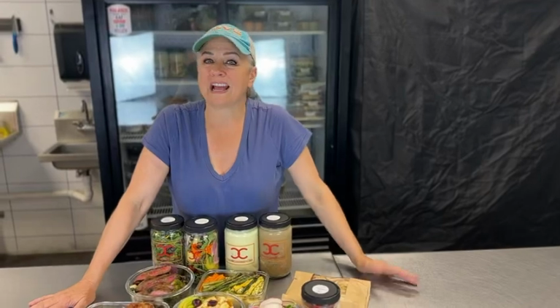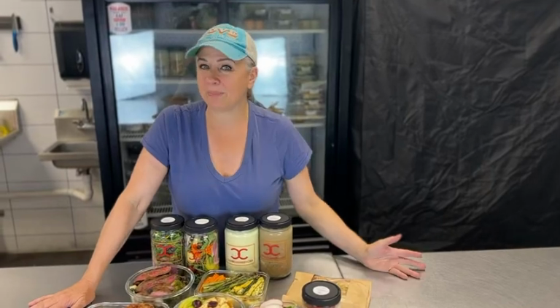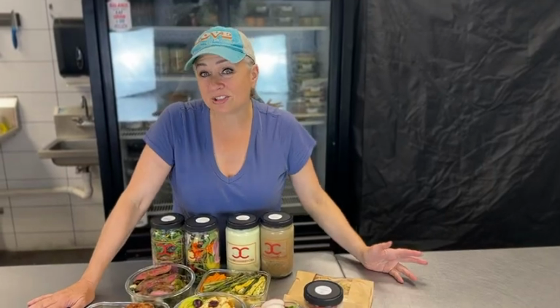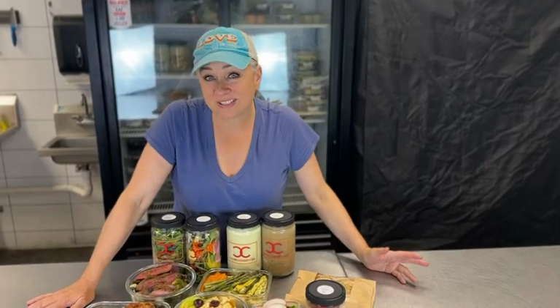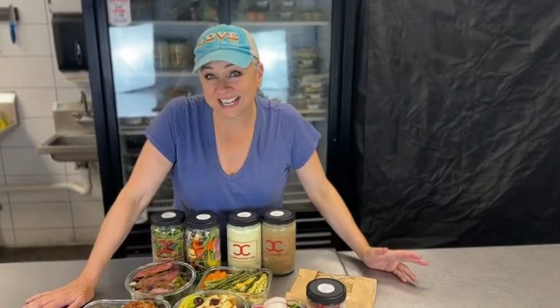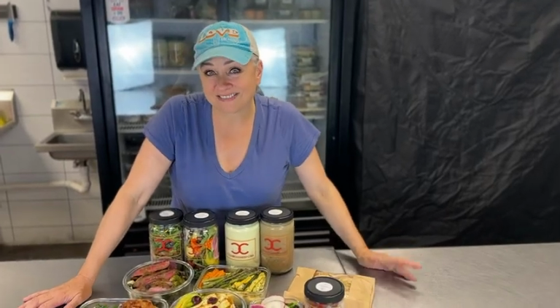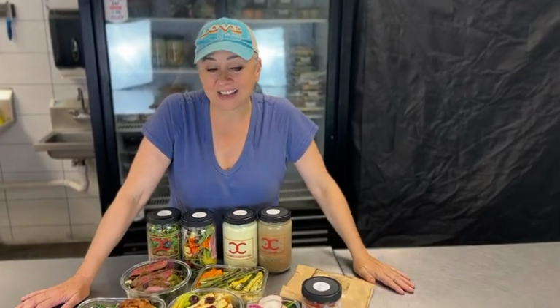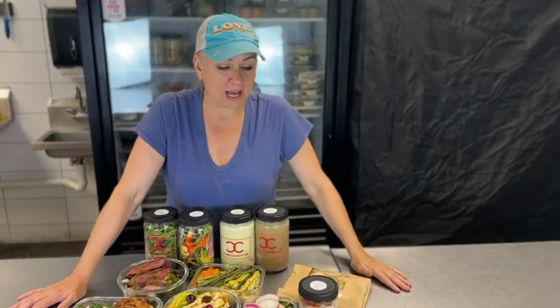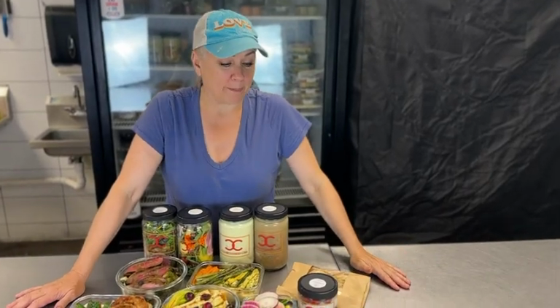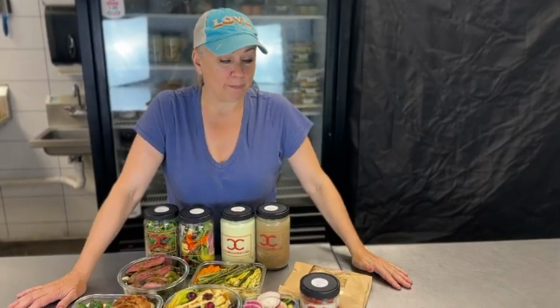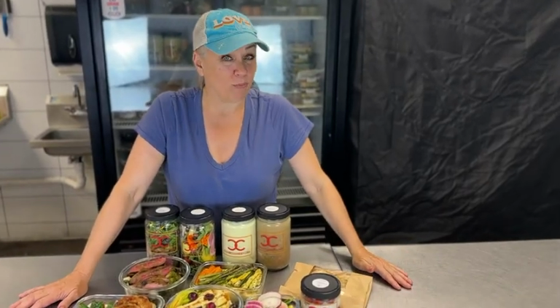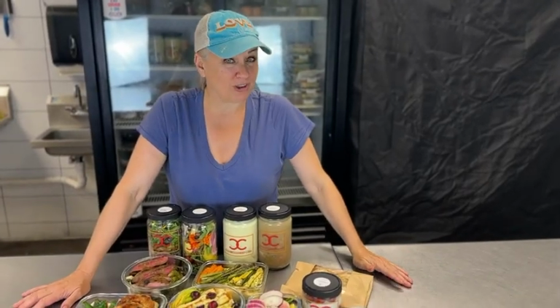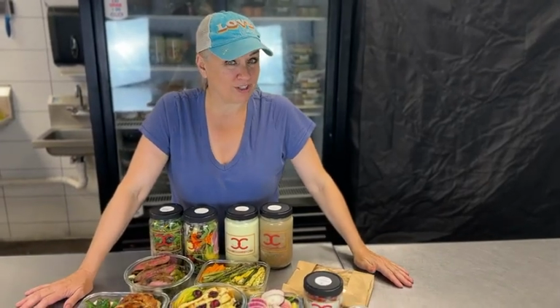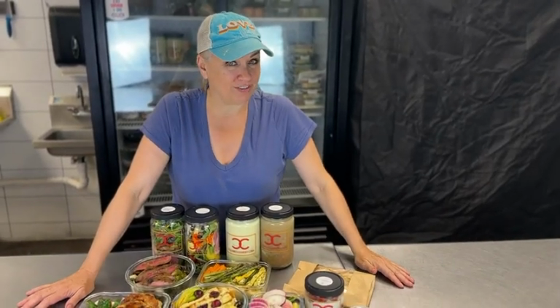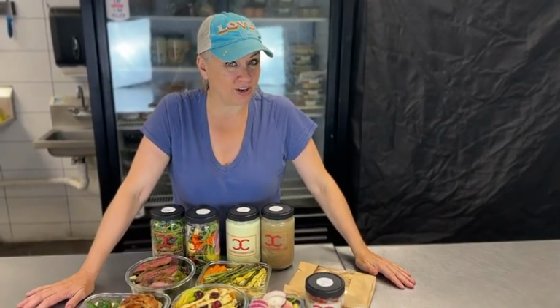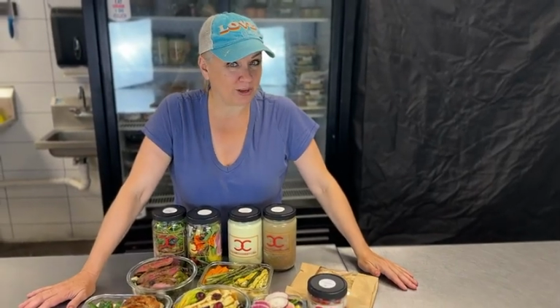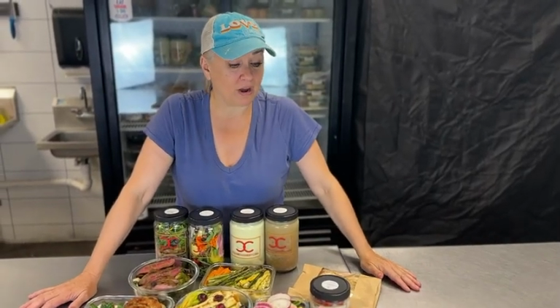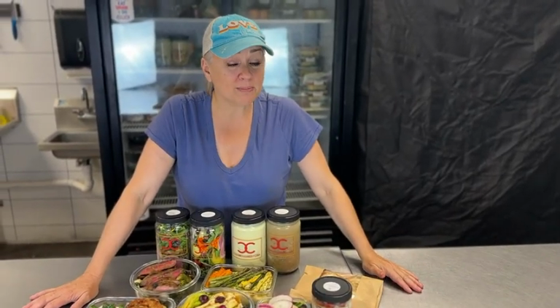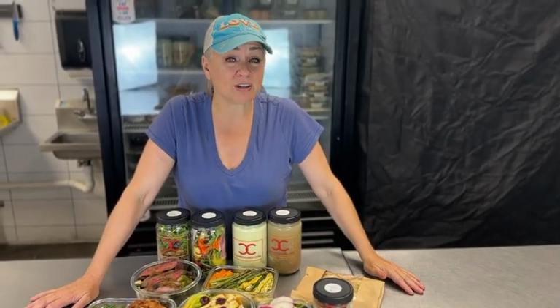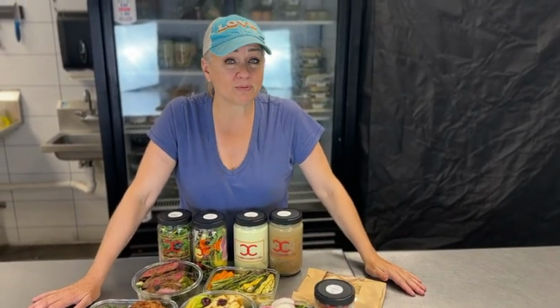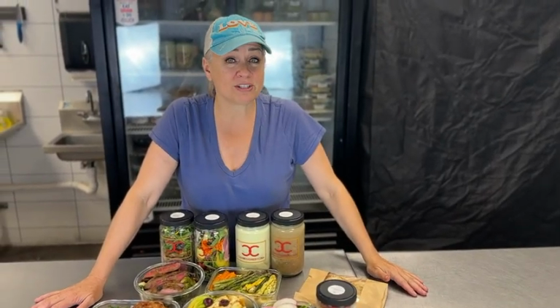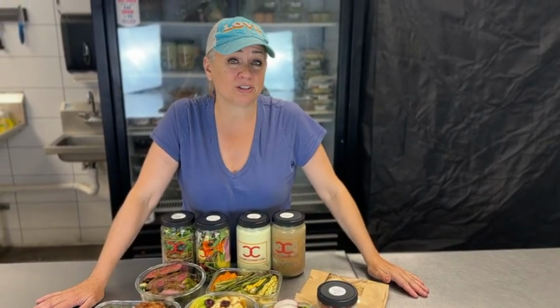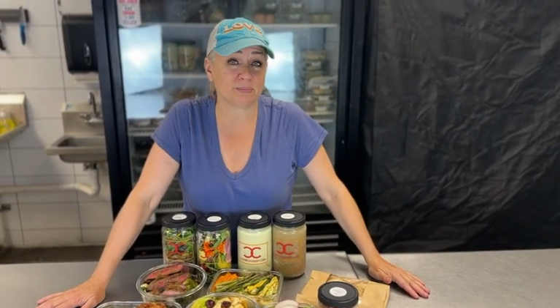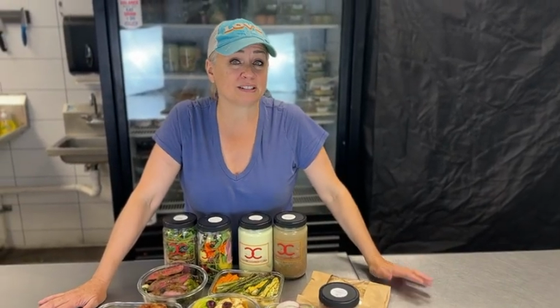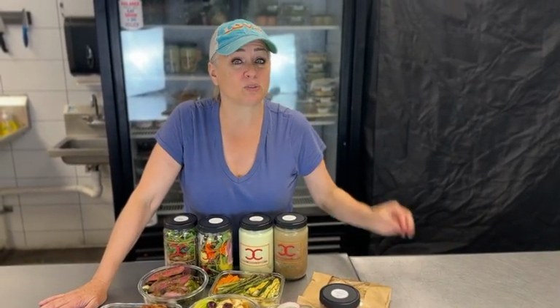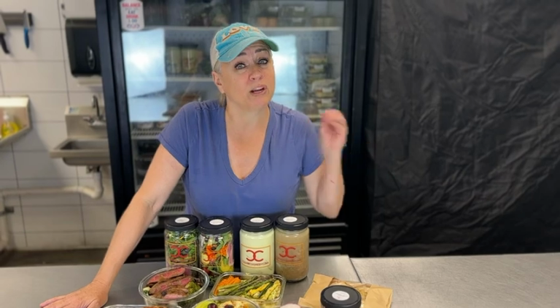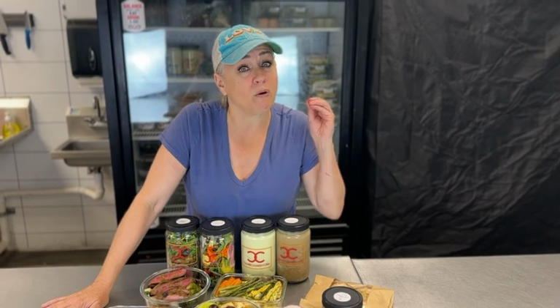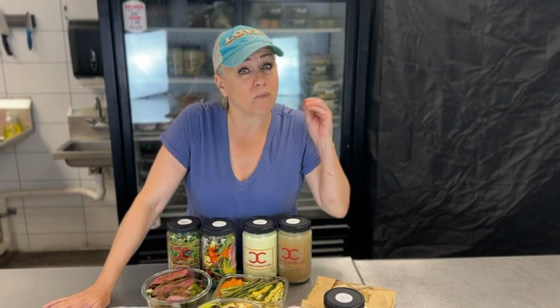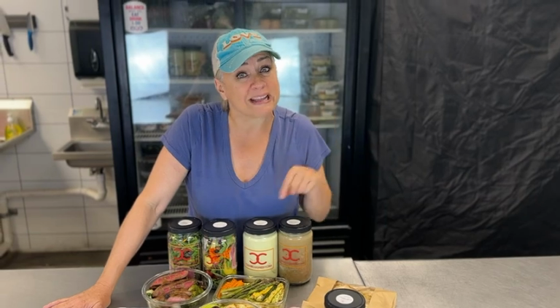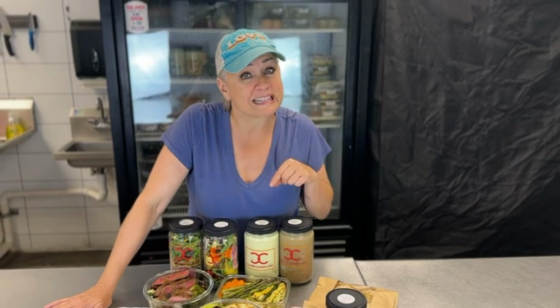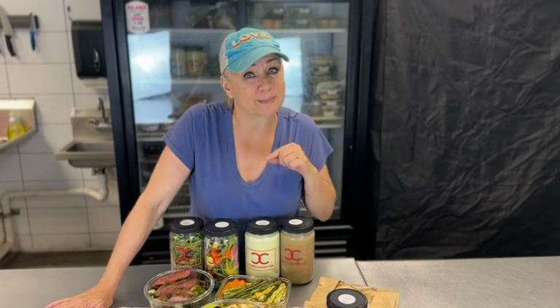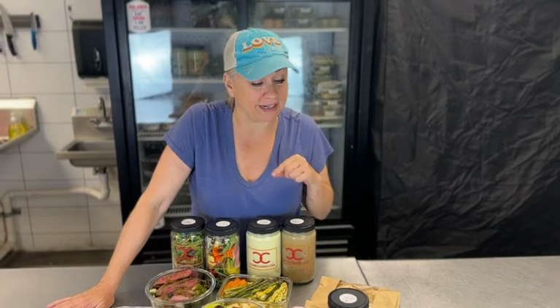Happy Tuesday. Welcome to your video menu. I'm starting with dessert because it's what I want right this minute.